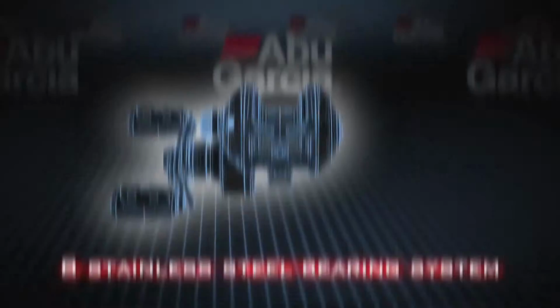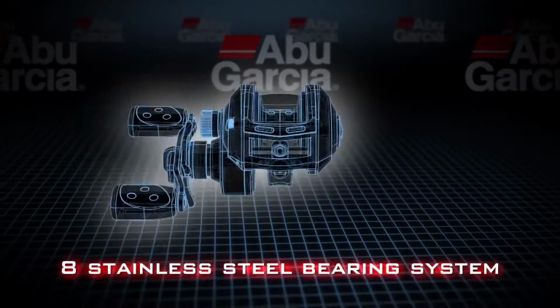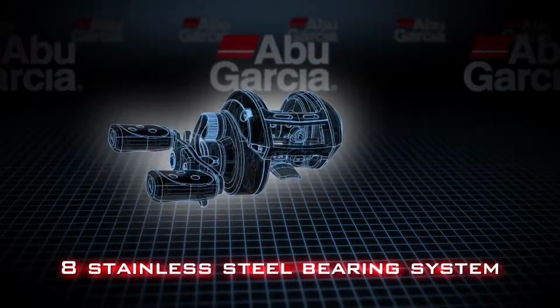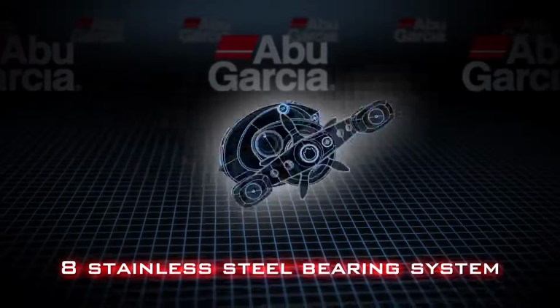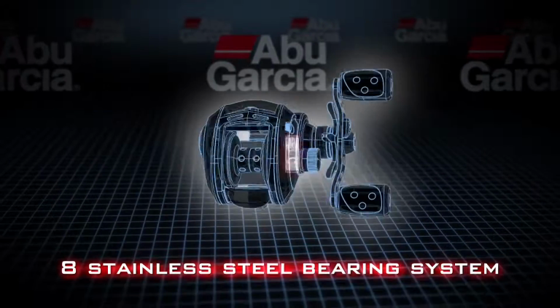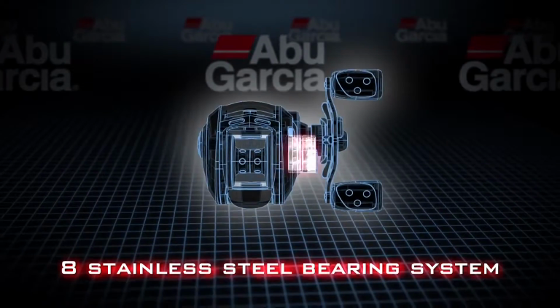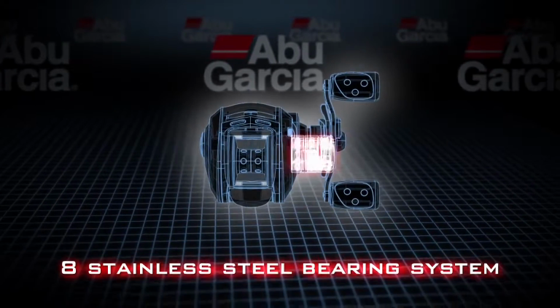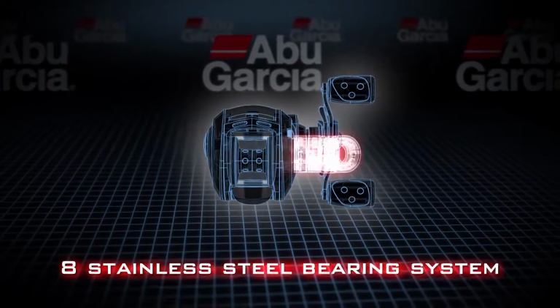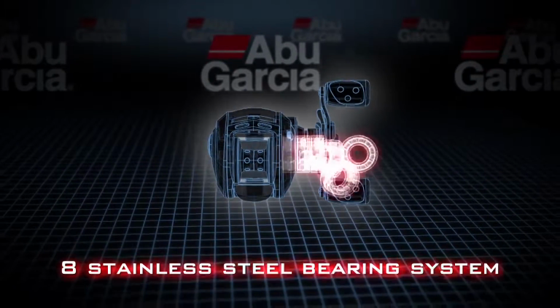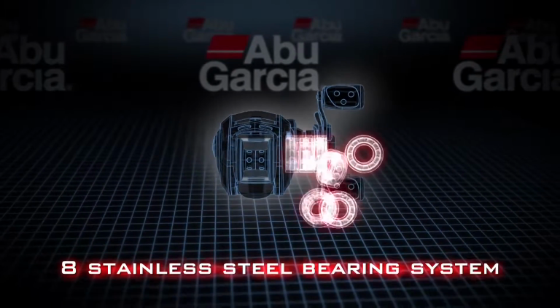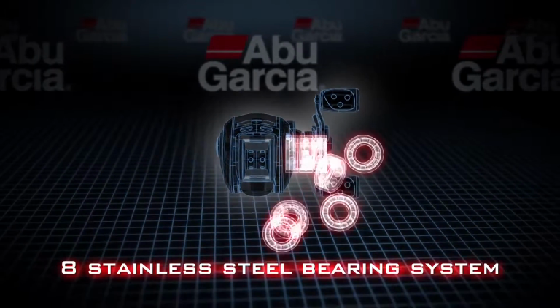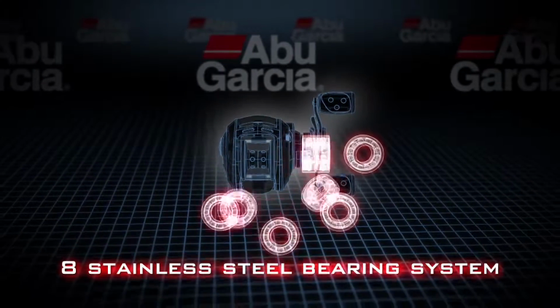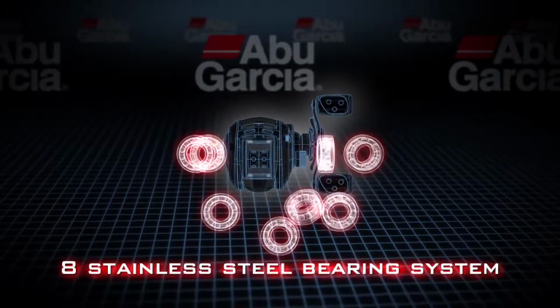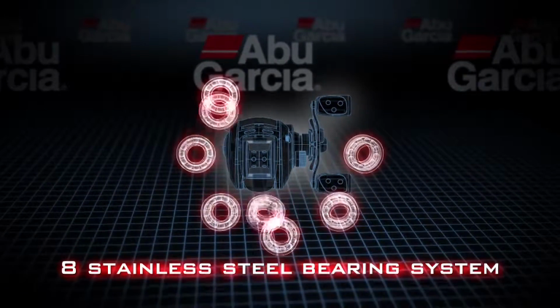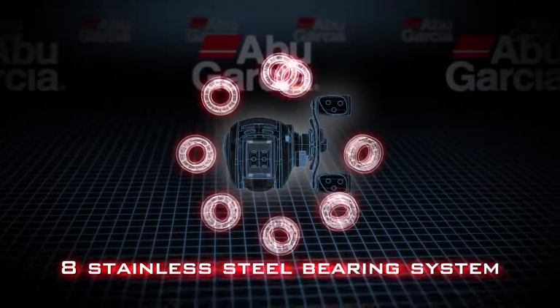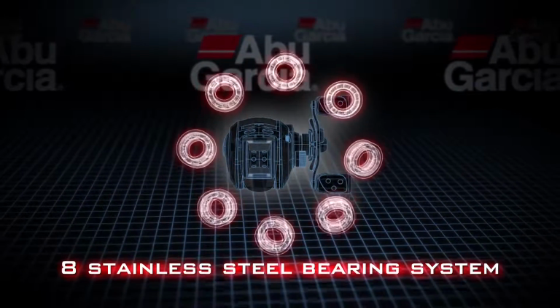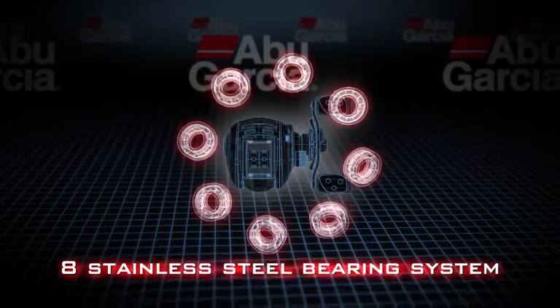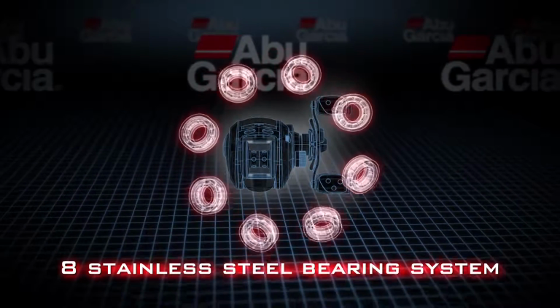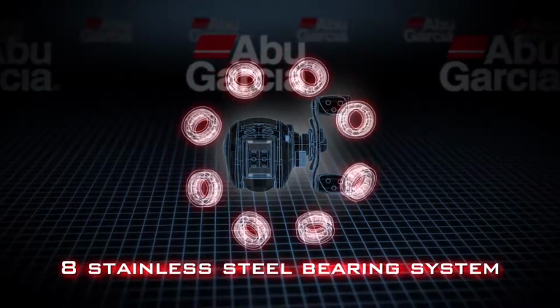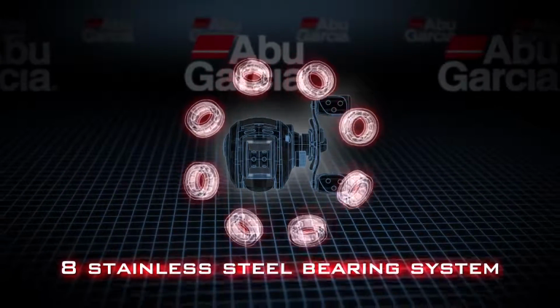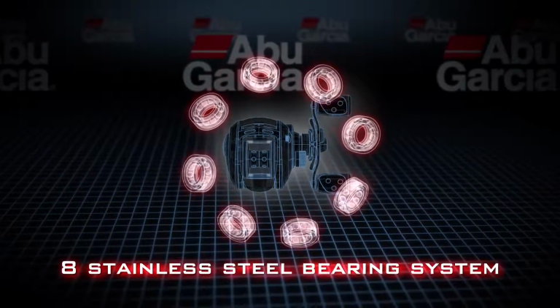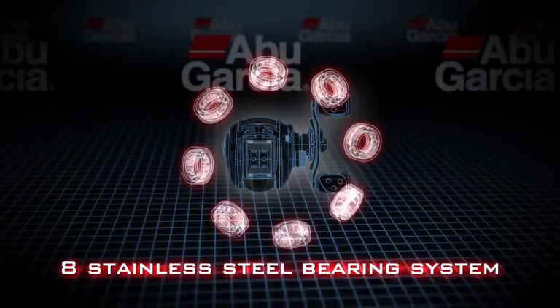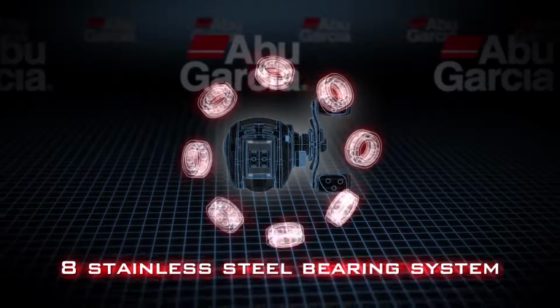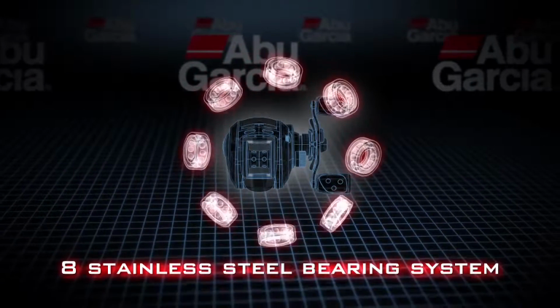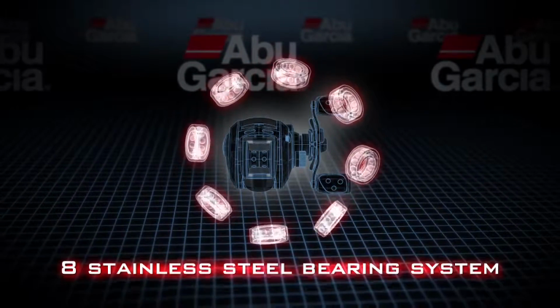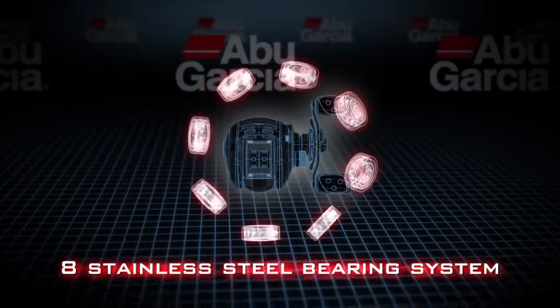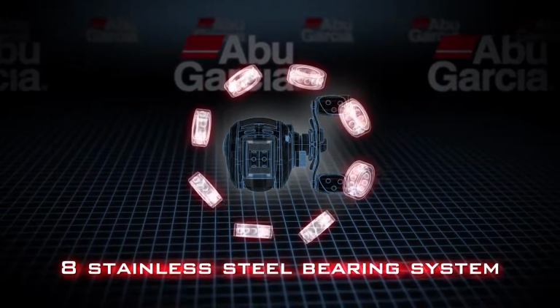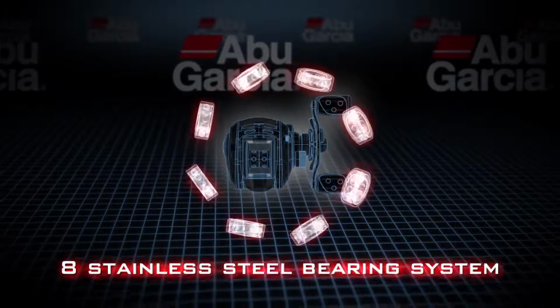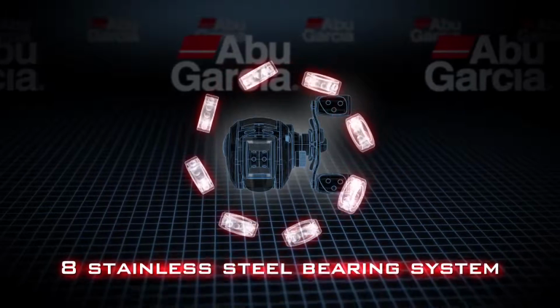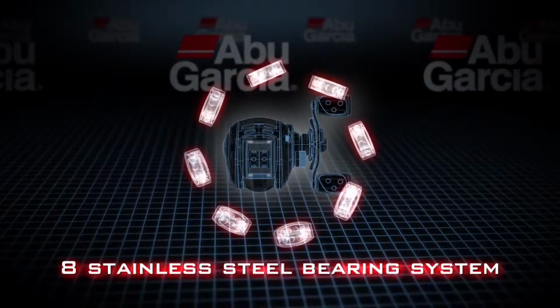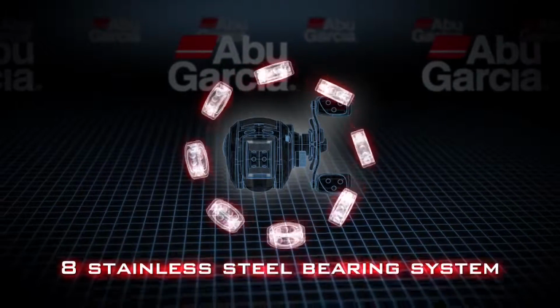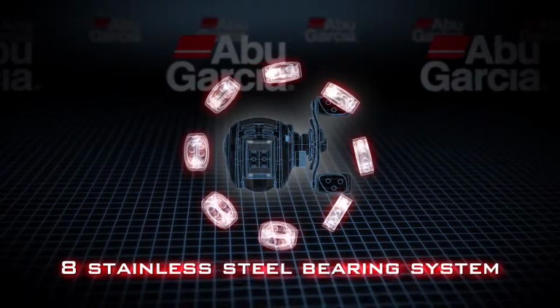It features a 7 plus 1 stainless steel bearing system. This will give you smooth operation throughout the whole entire life of the reel.